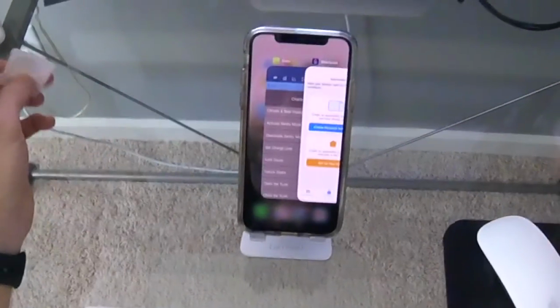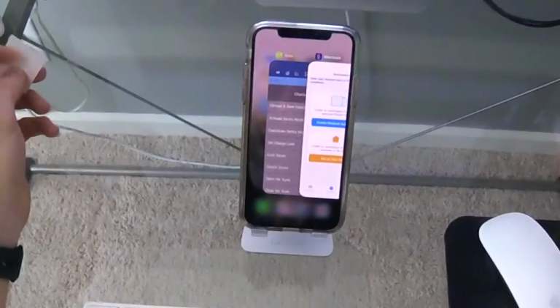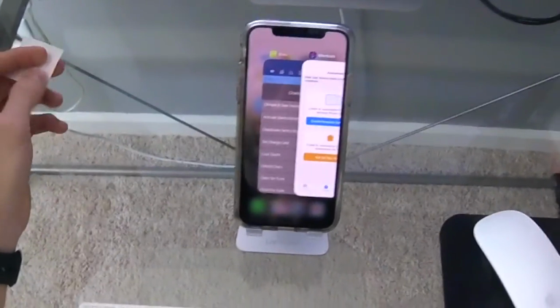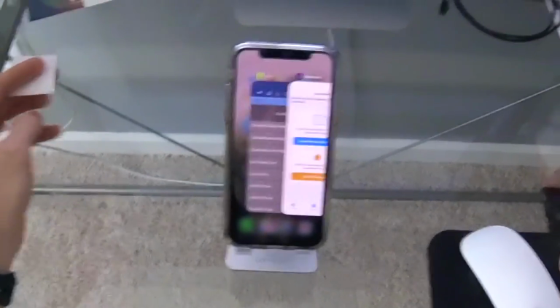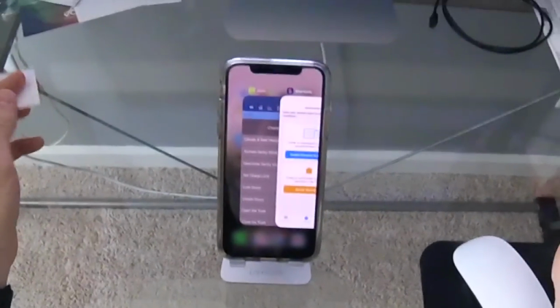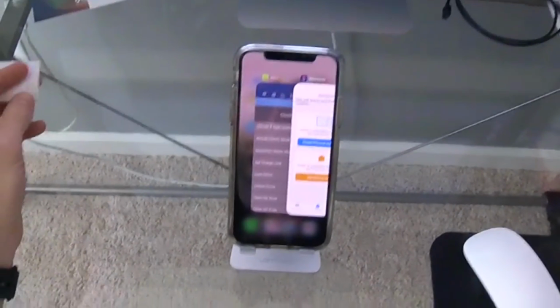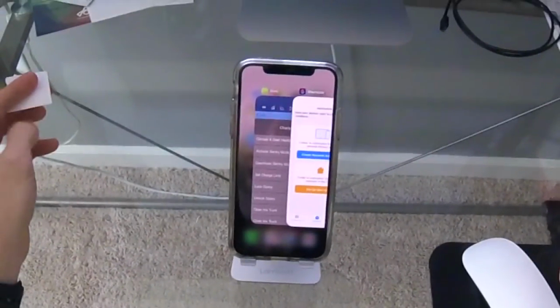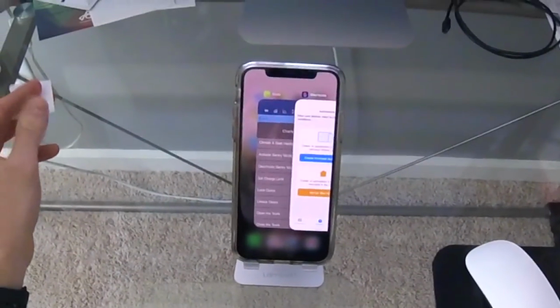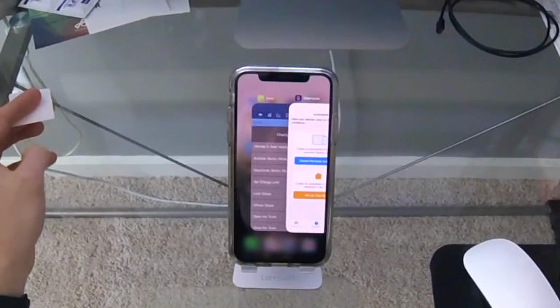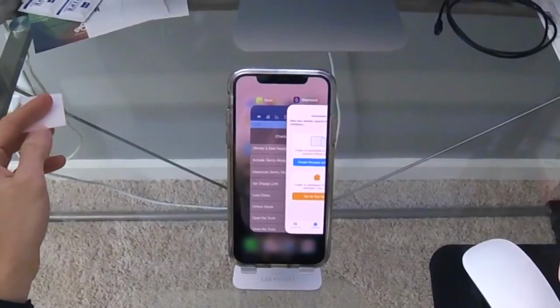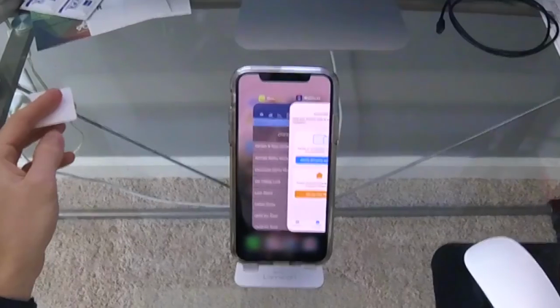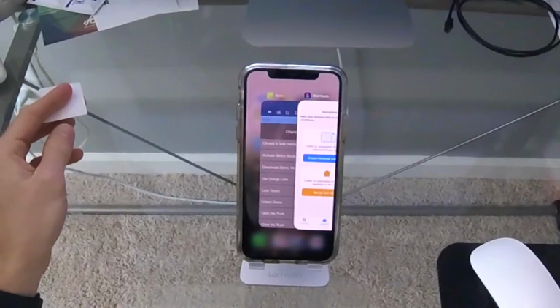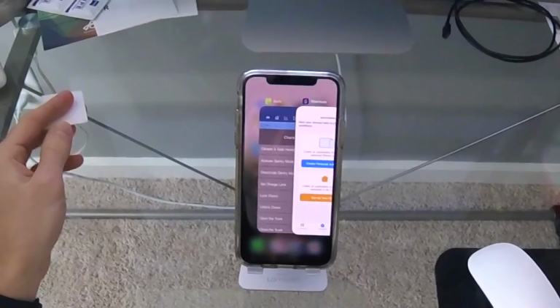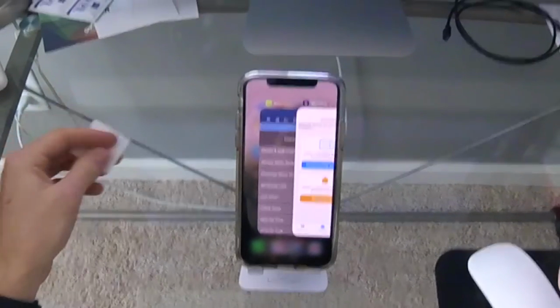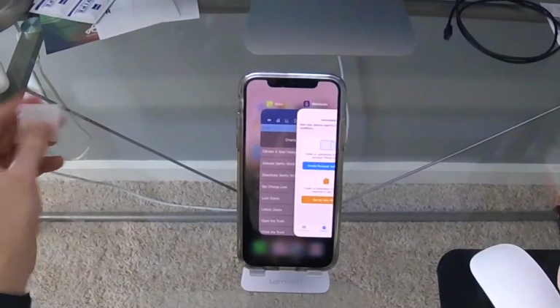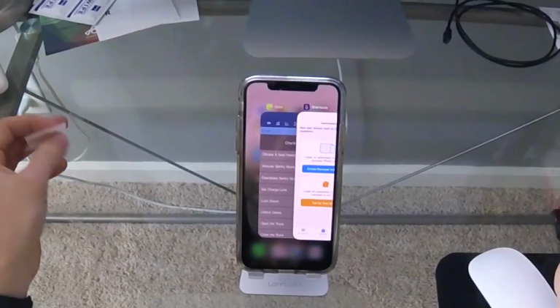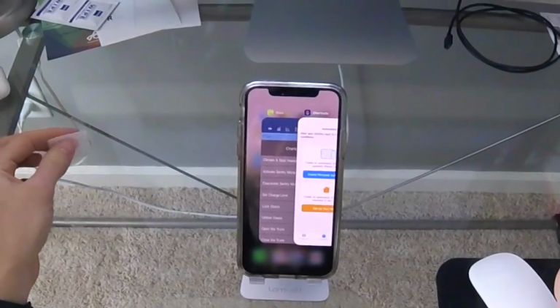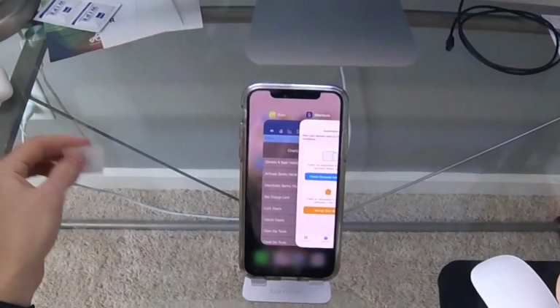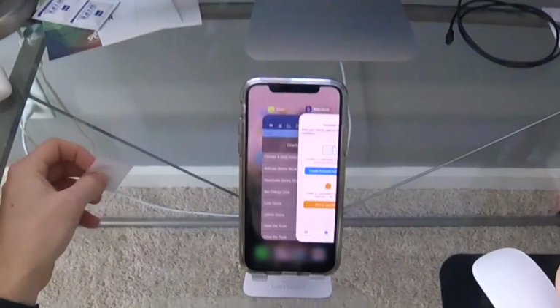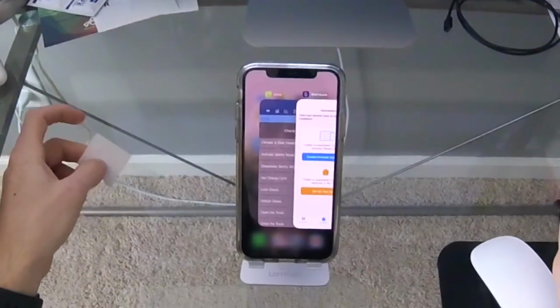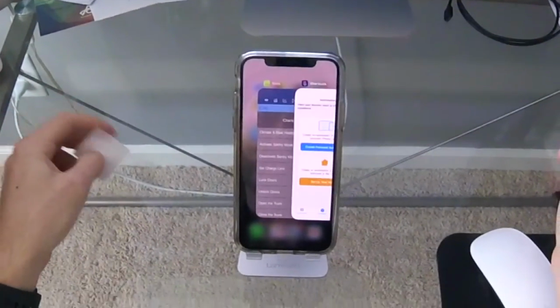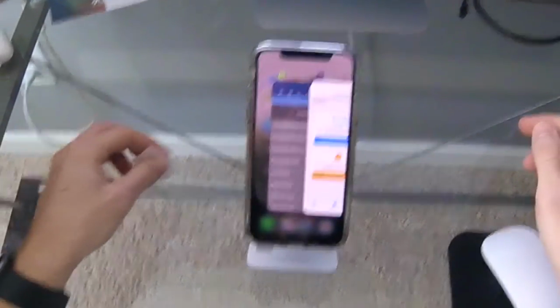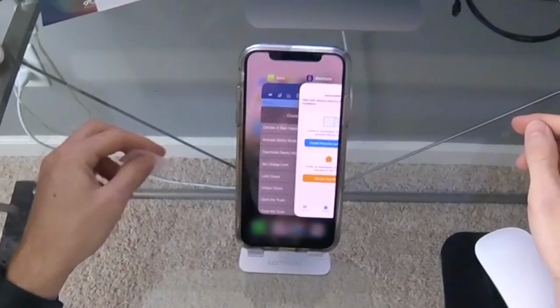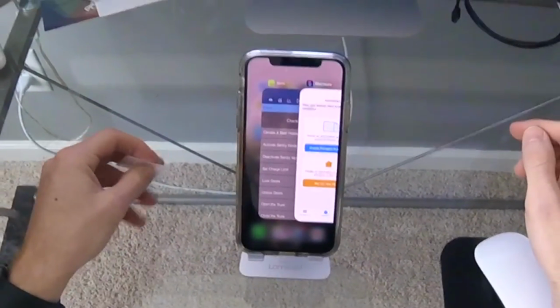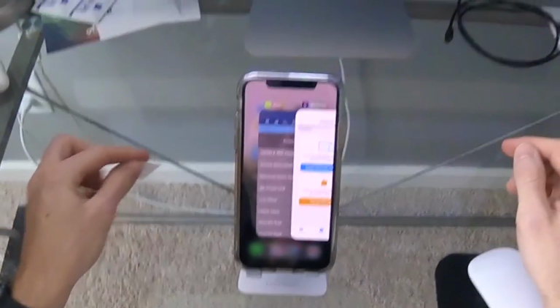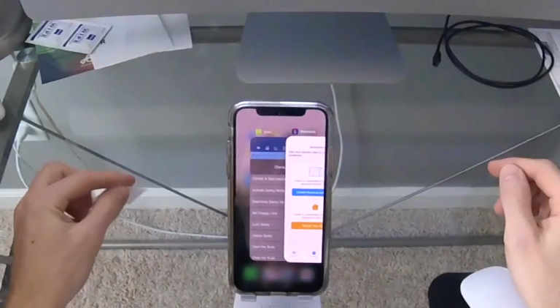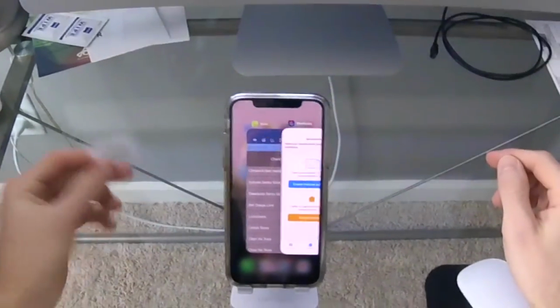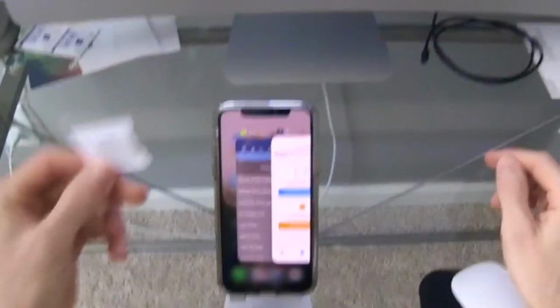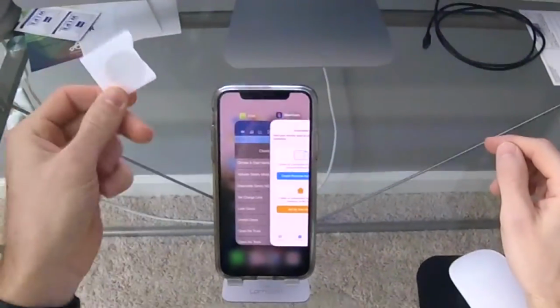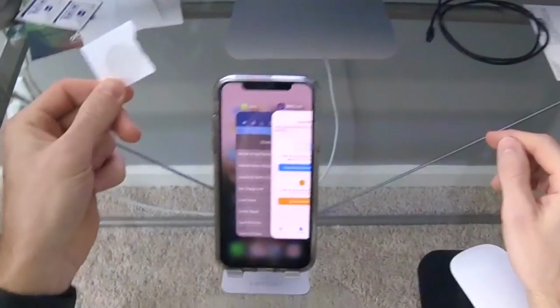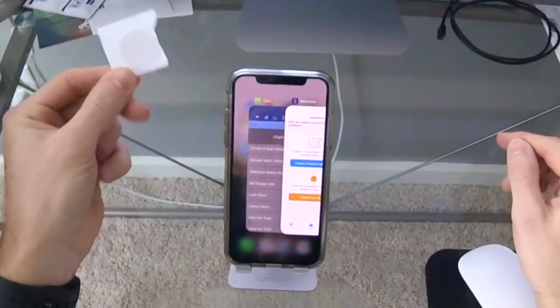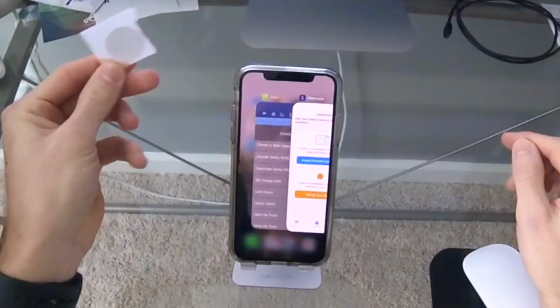That's how you set up NFC tags on your Apple iPhone. It's super easy and the options are almost limitless — both where you can place these stickers and what you can automate with your Tesla.